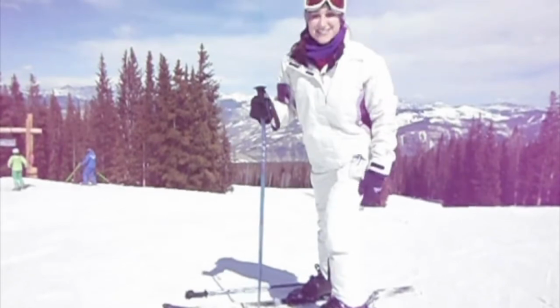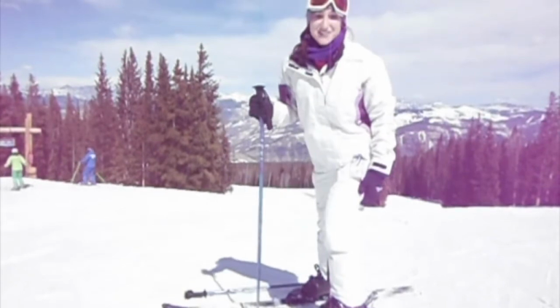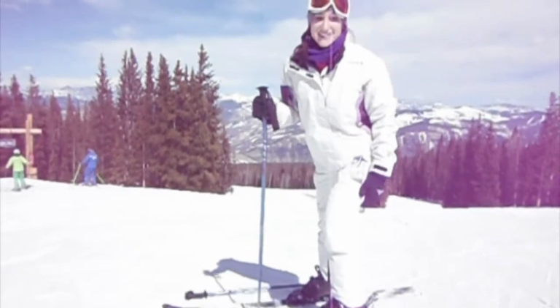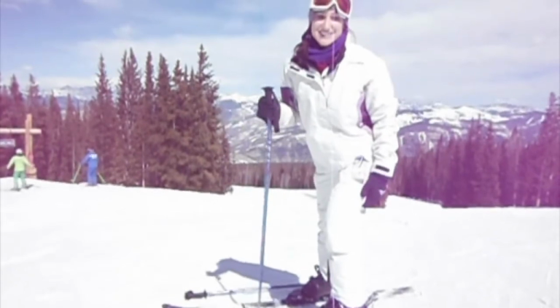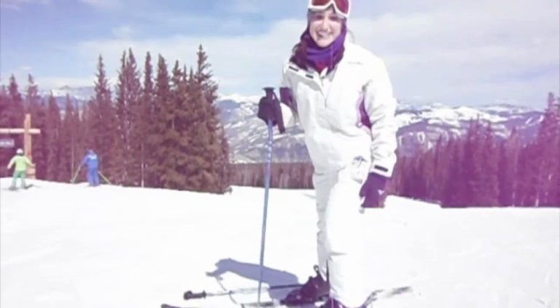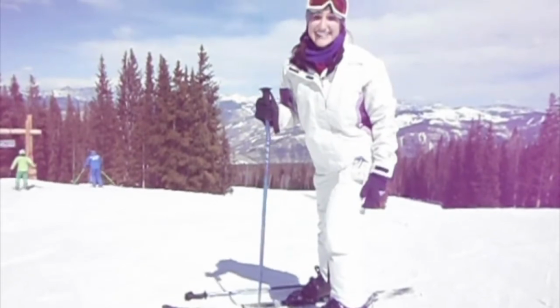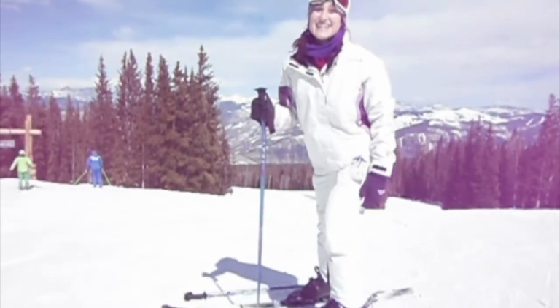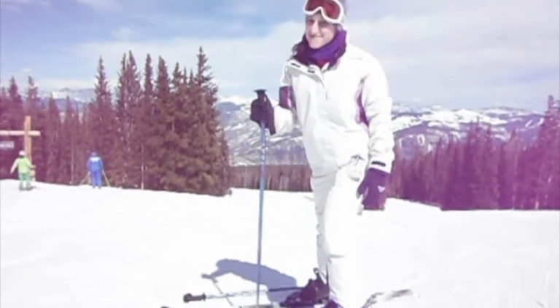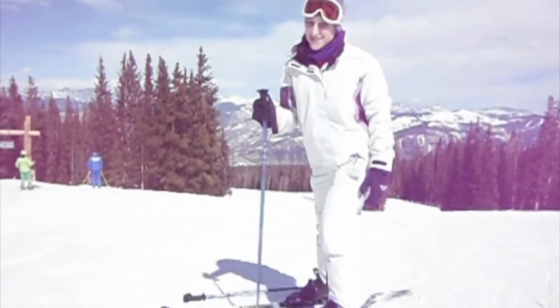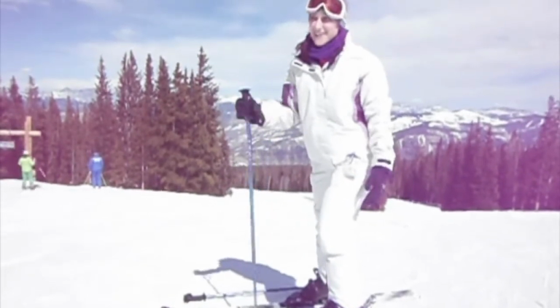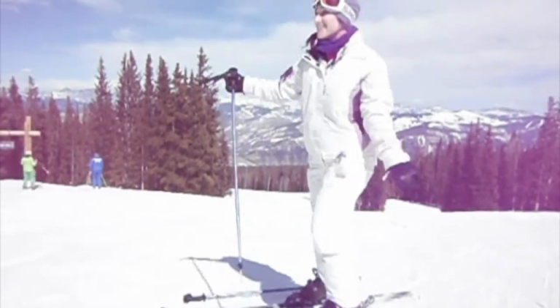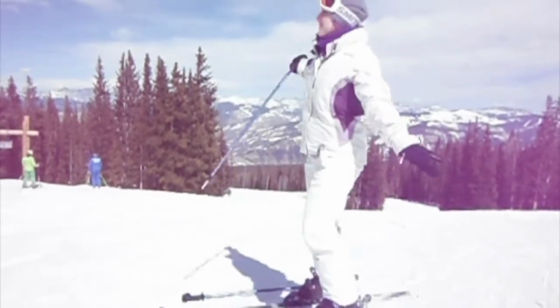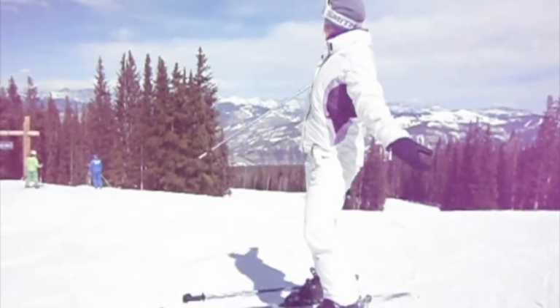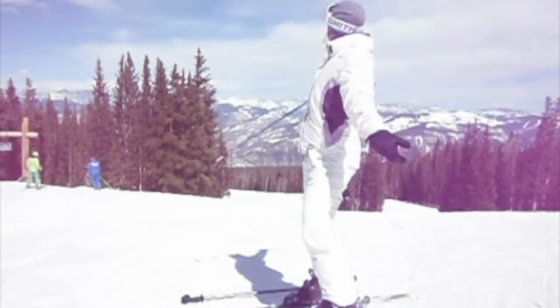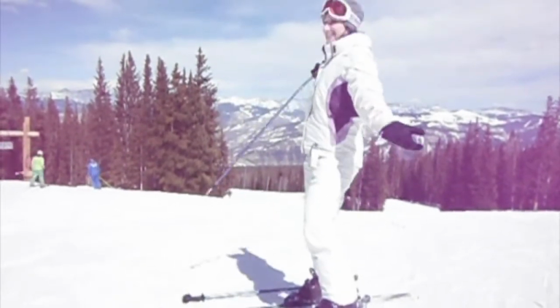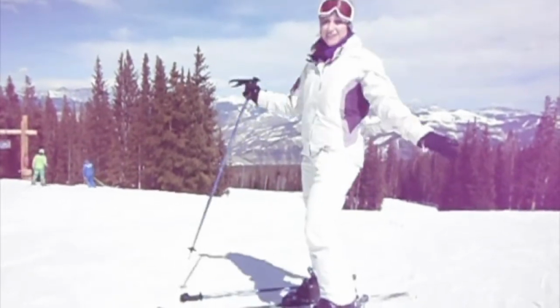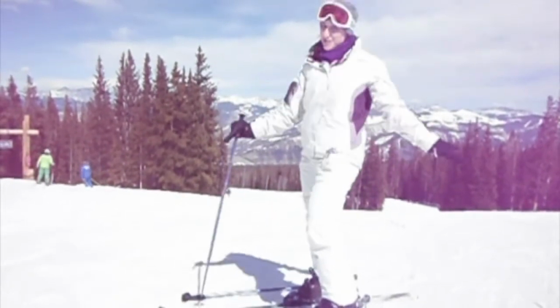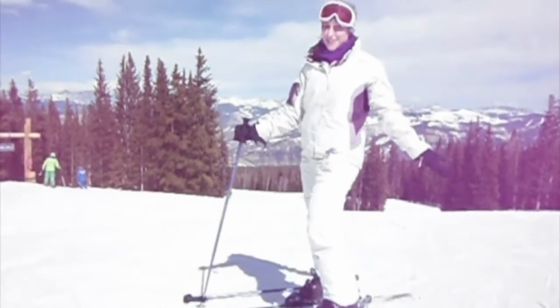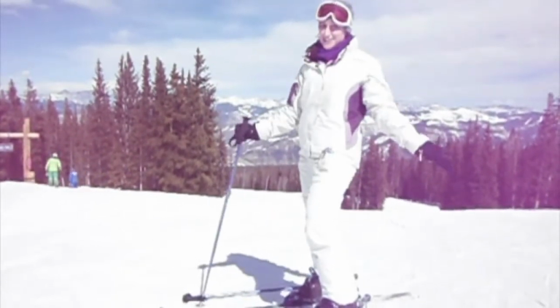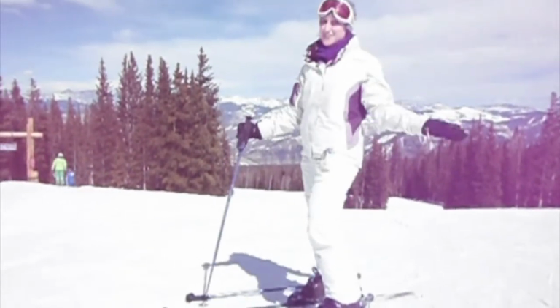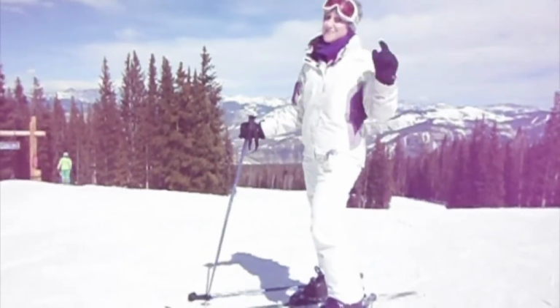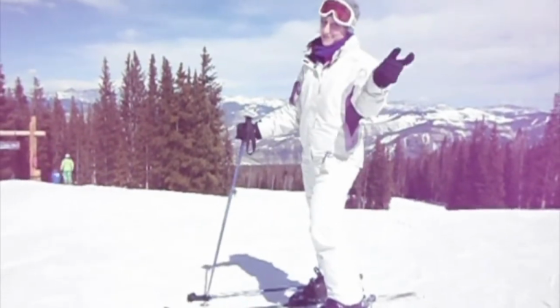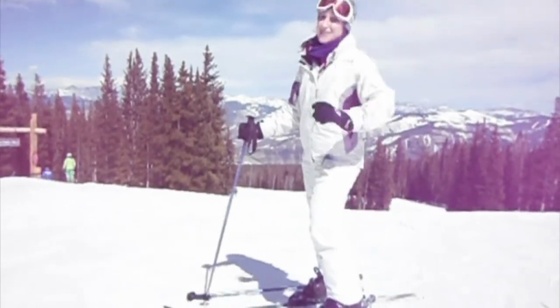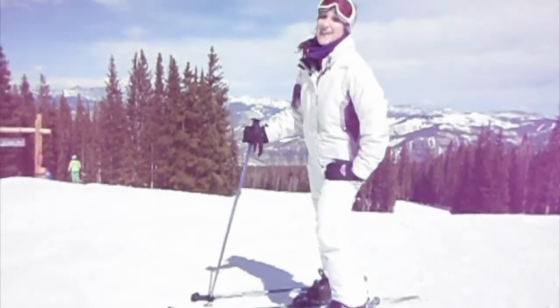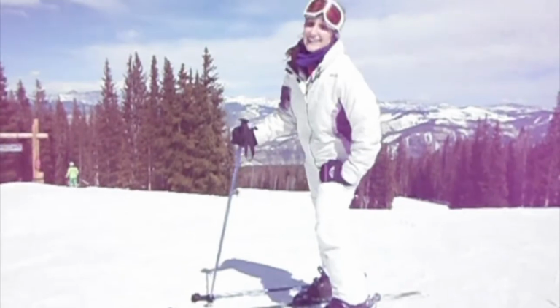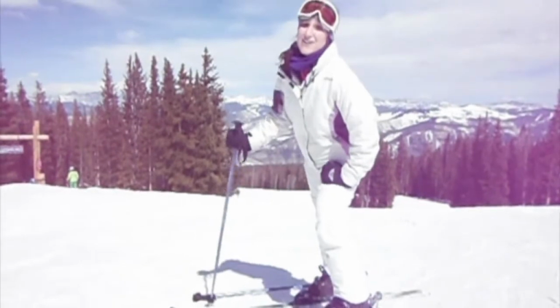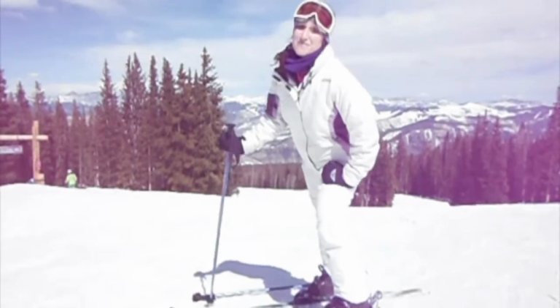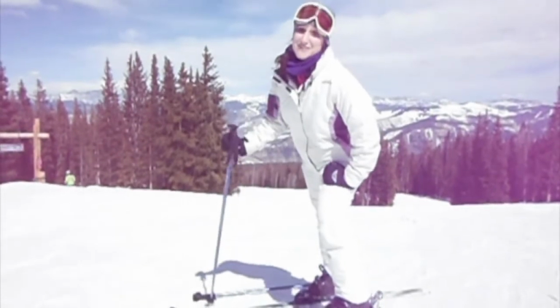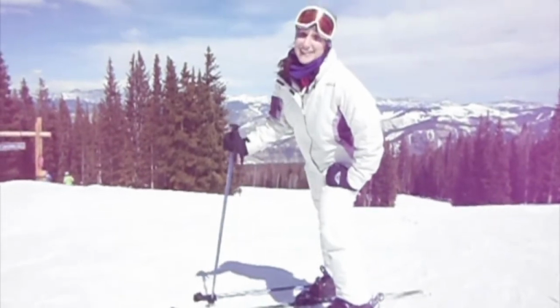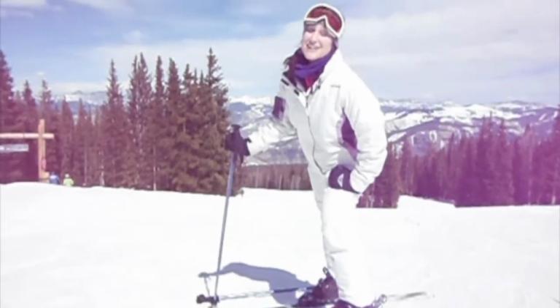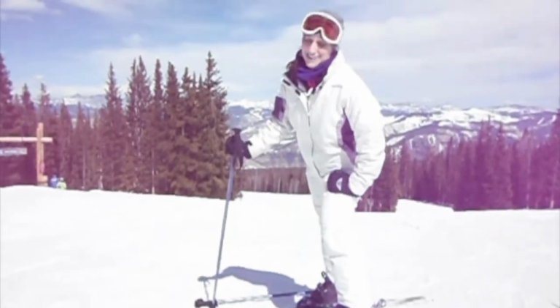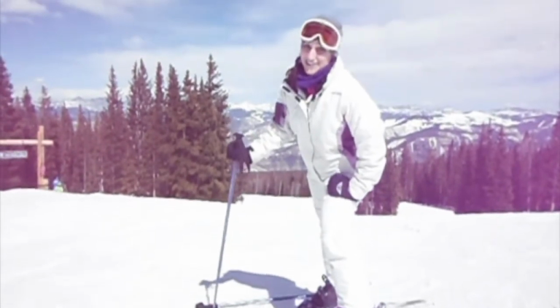So get groovy, get sweaty, get motivated. Hopefully I've motivated you in Beaver Creek, Colorado.